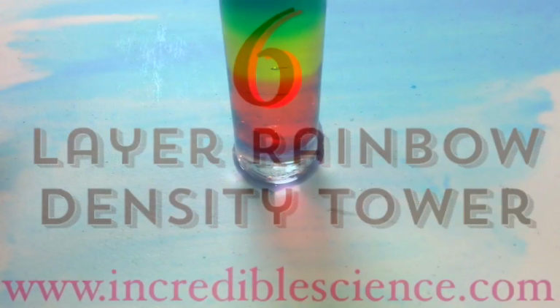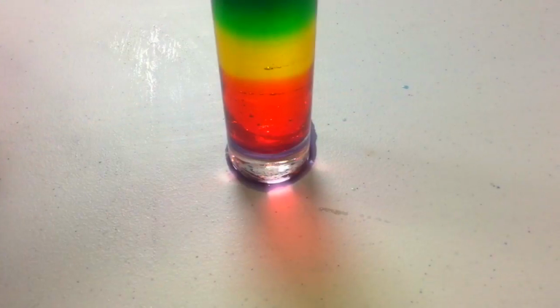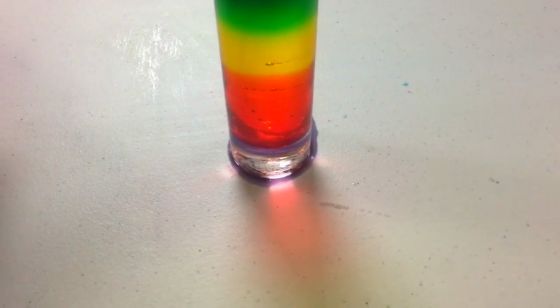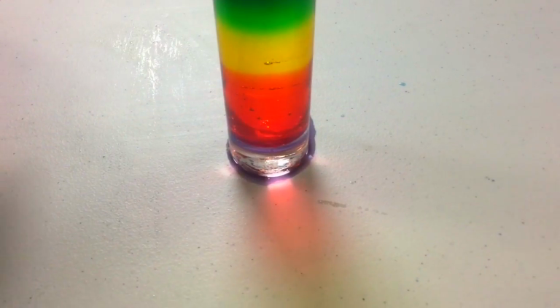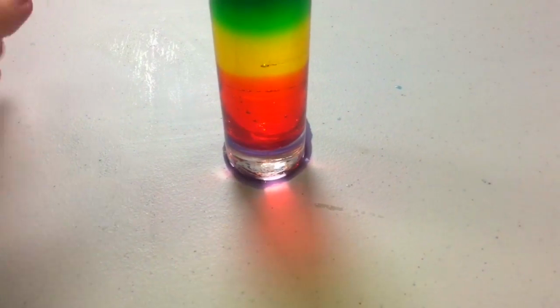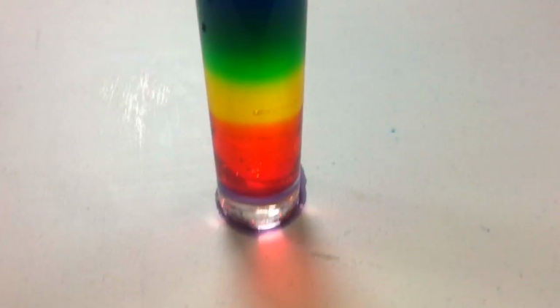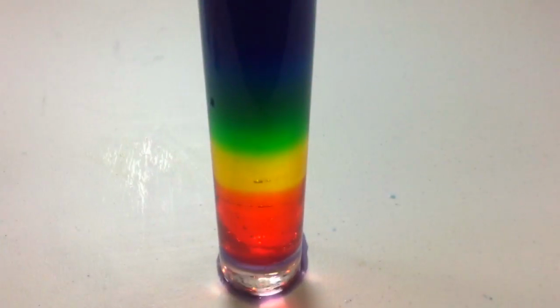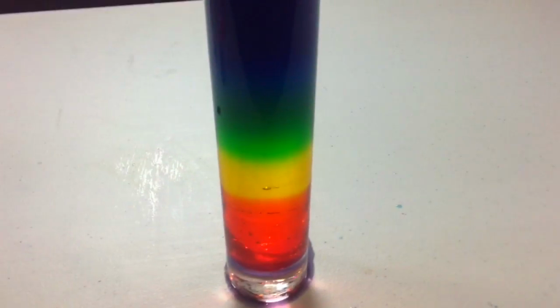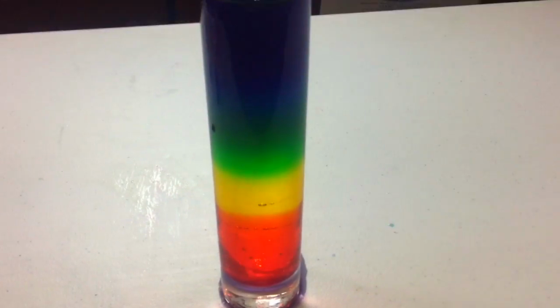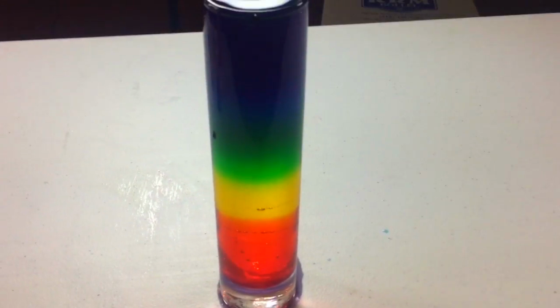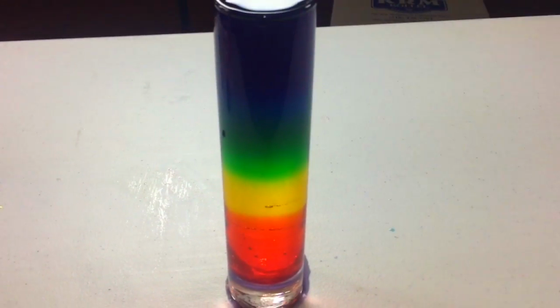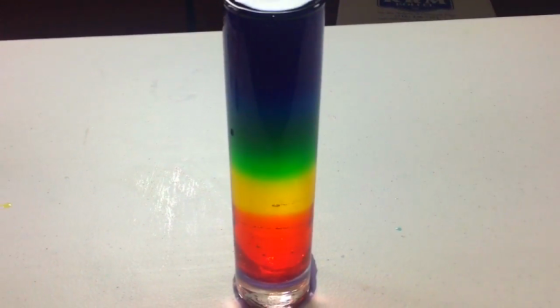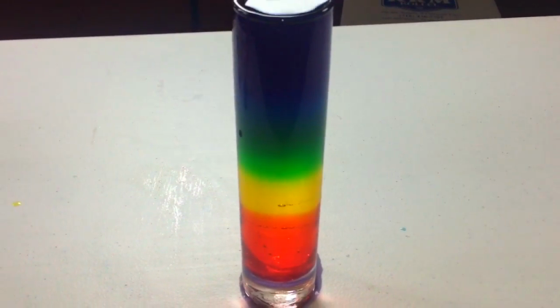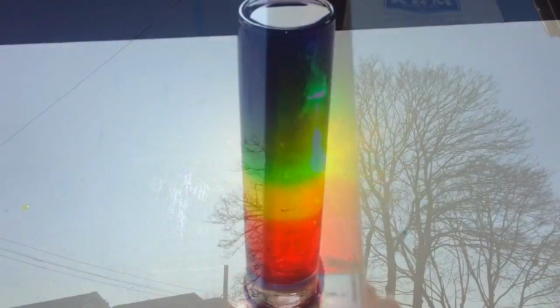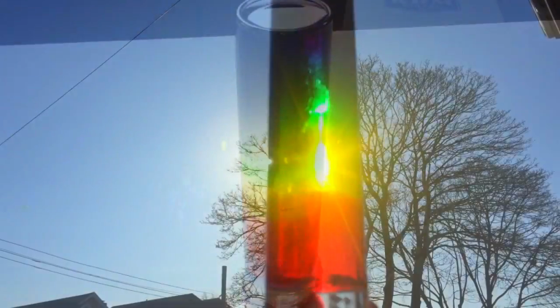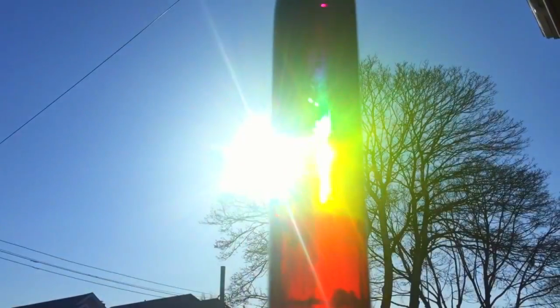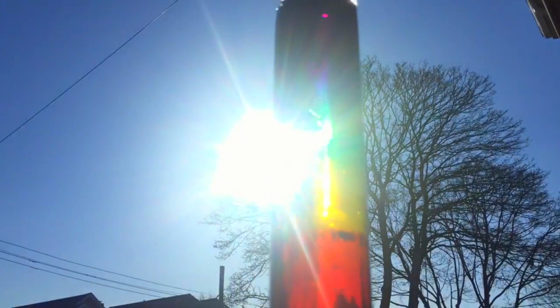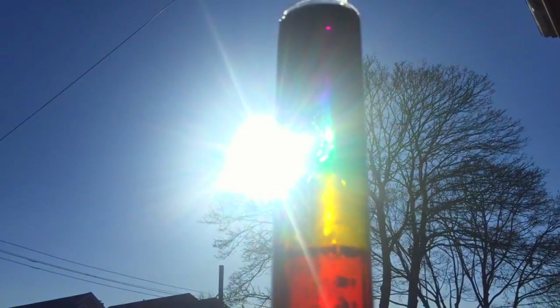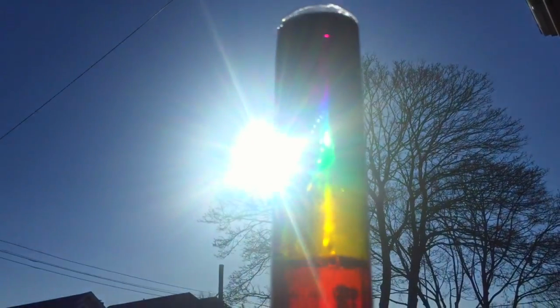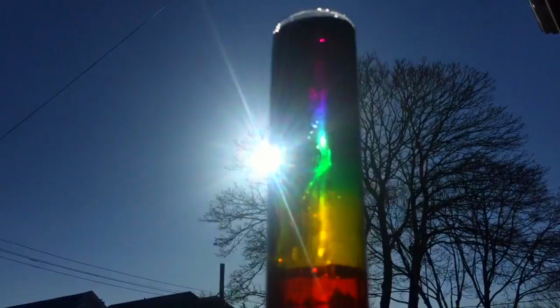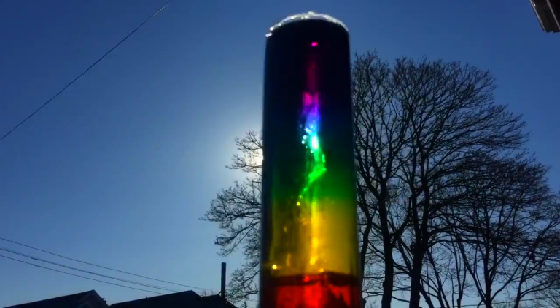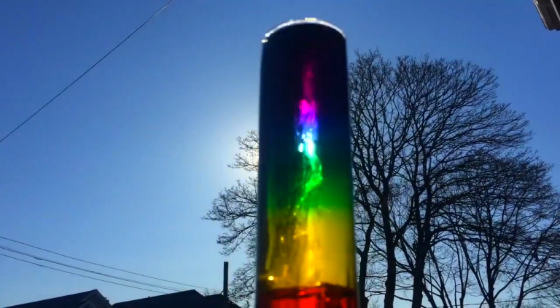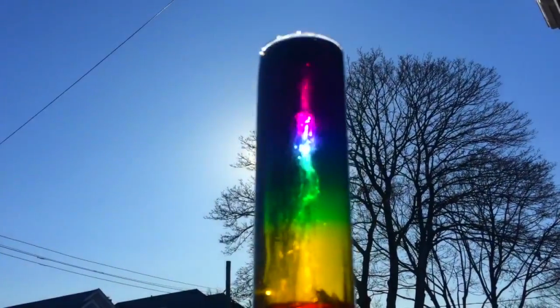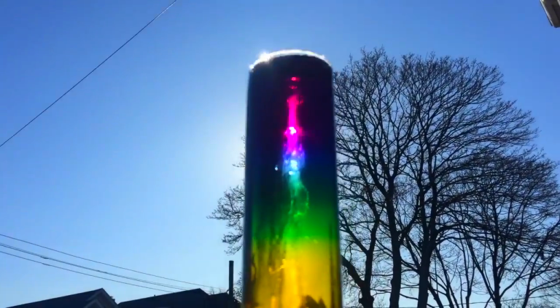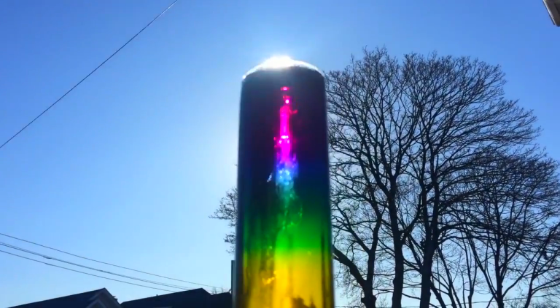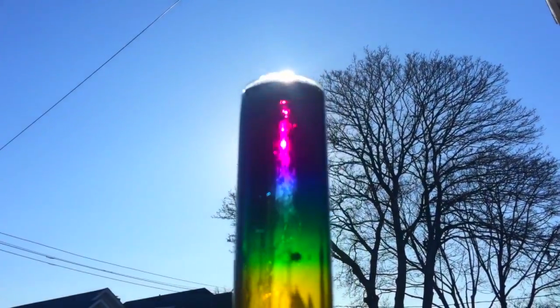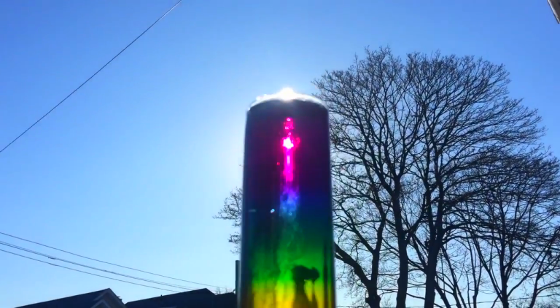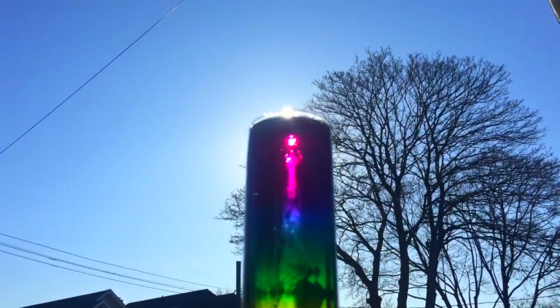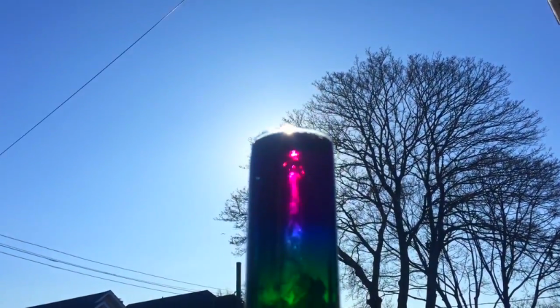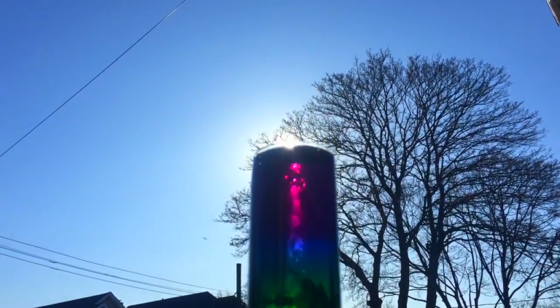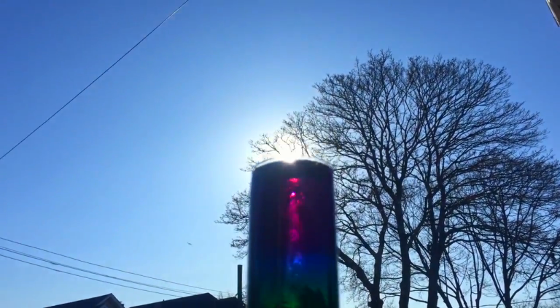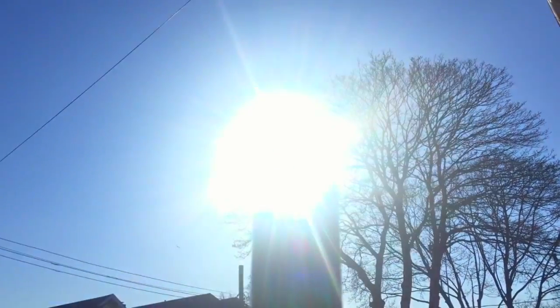It's really easy to make a six-colored layer rainbow density tower. All you need is sugar and water.